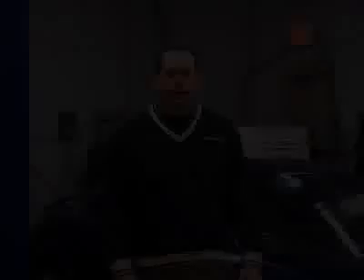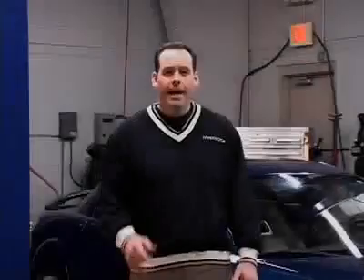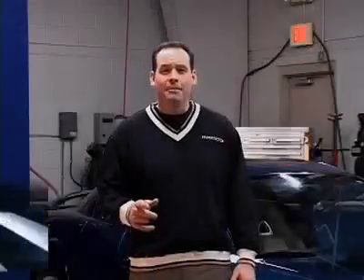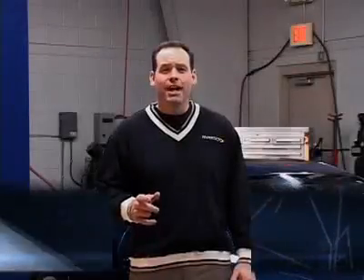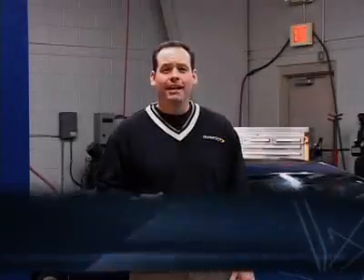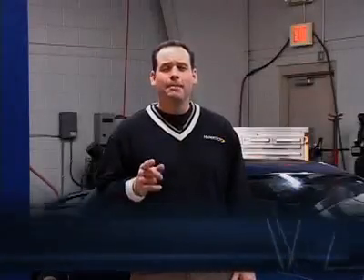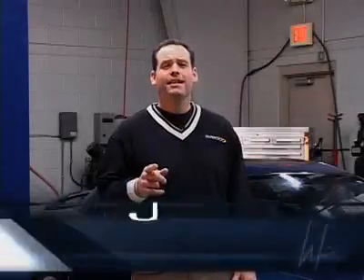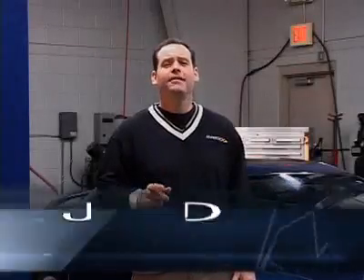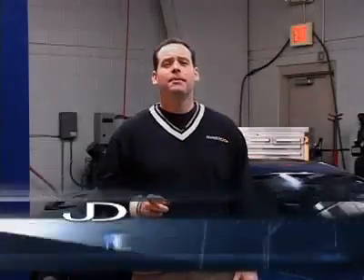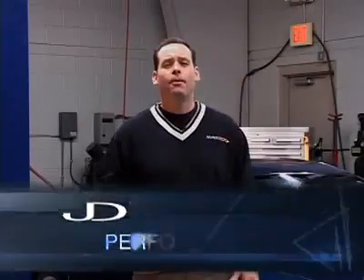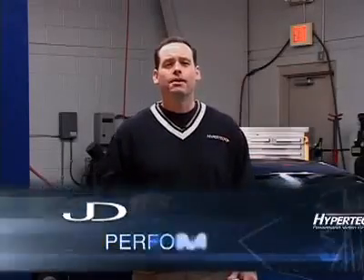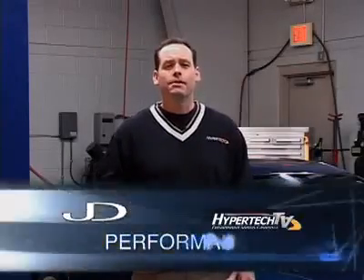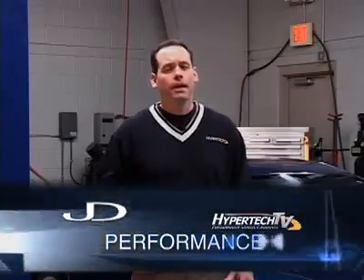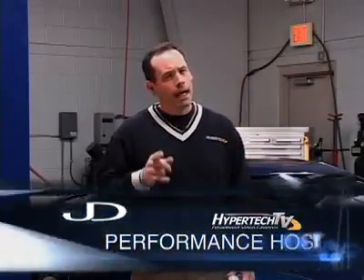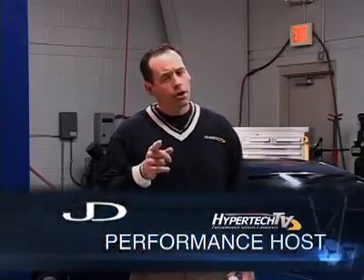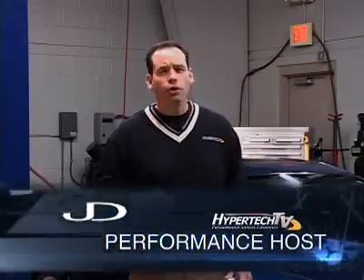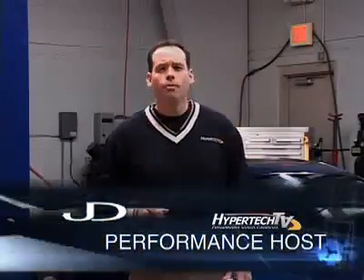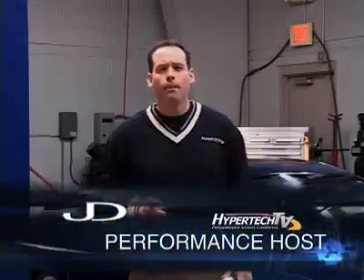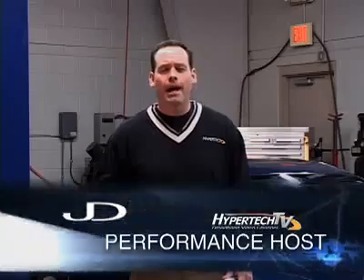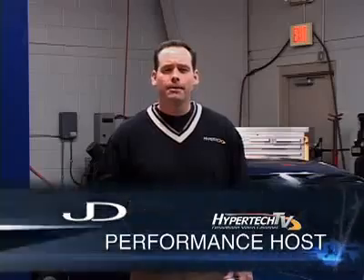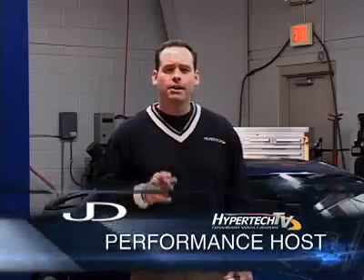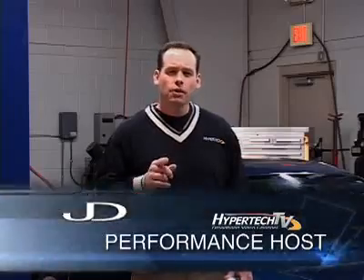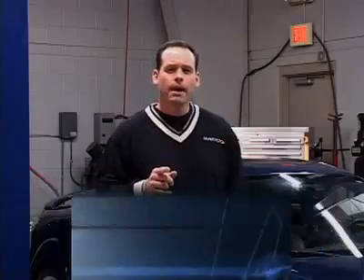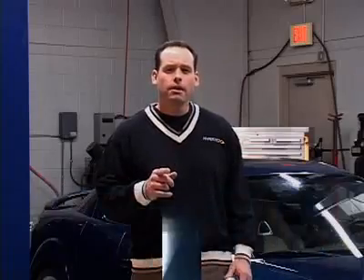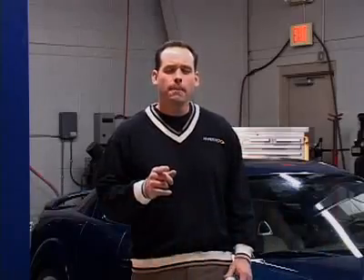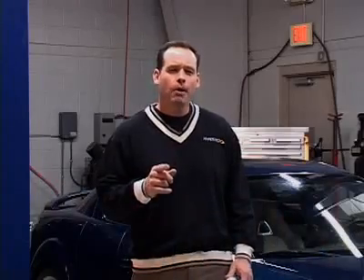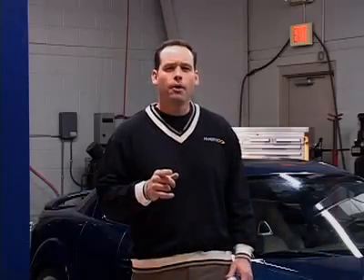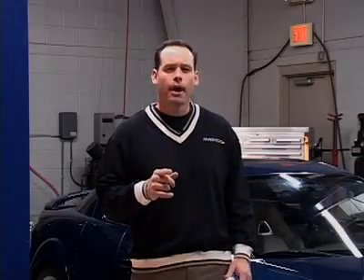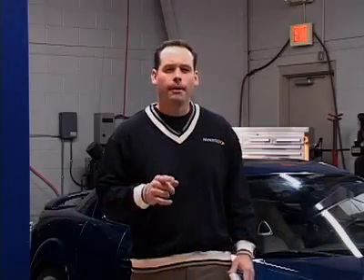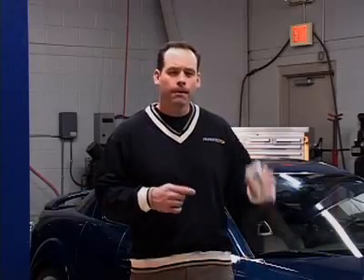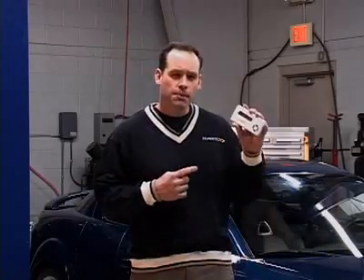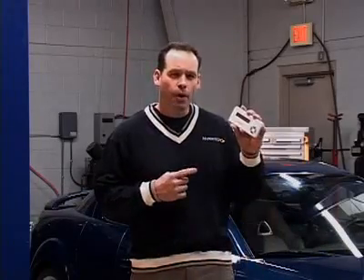Hey, I'm JD, Hypertech TV's performance host, and I want to show you more about Hypertech's newest max energy power programmer, the Sport.